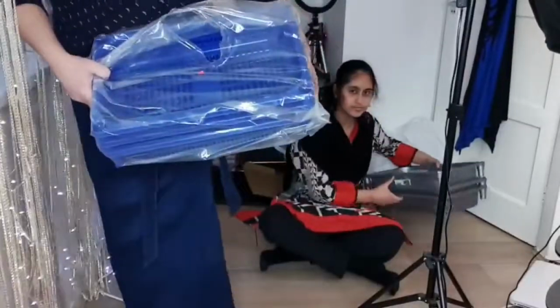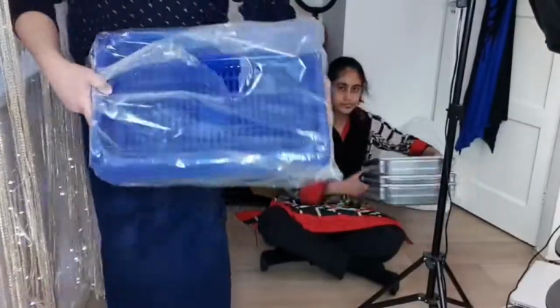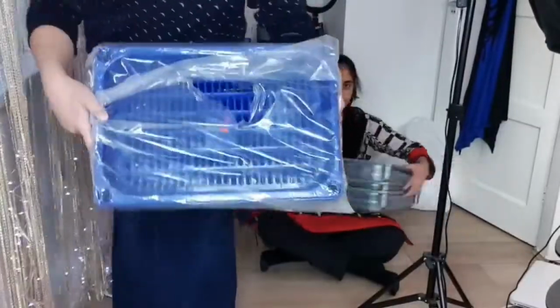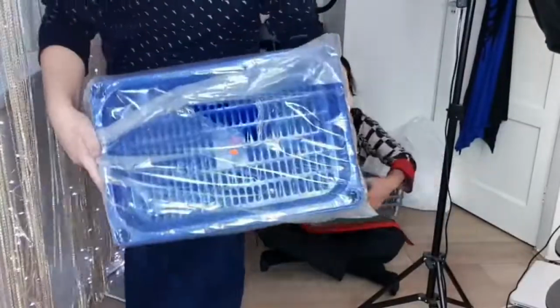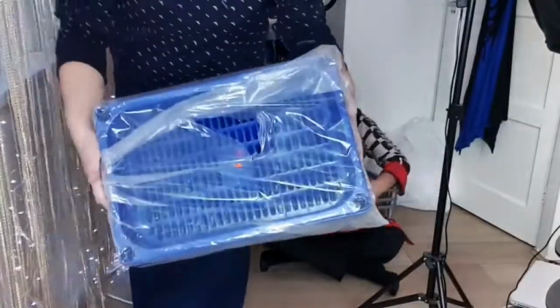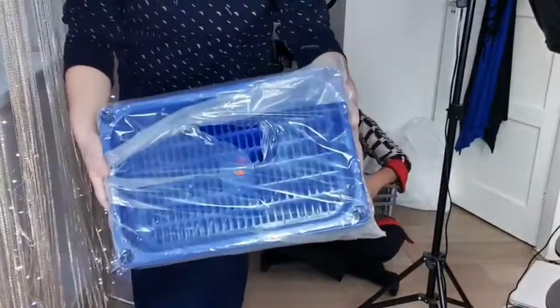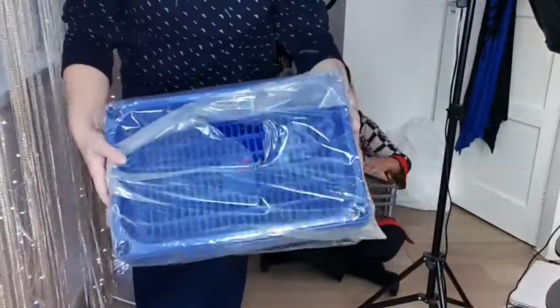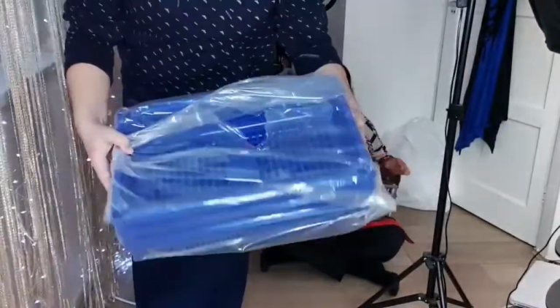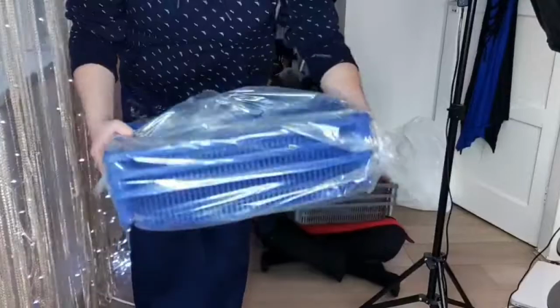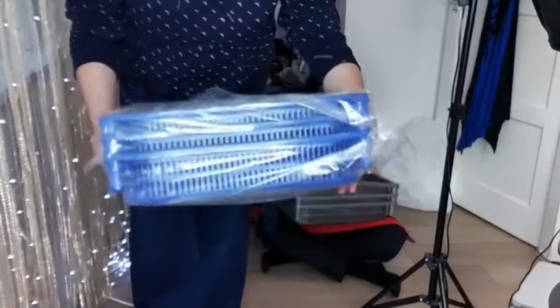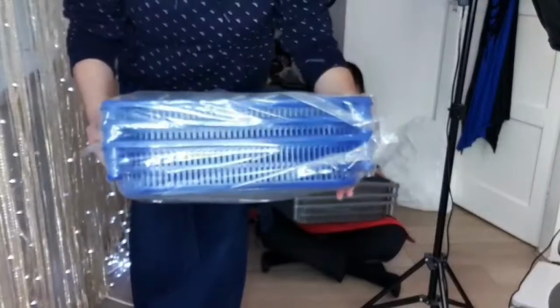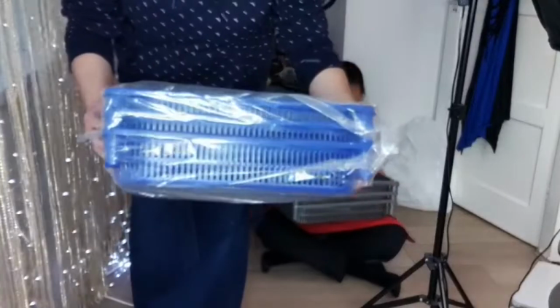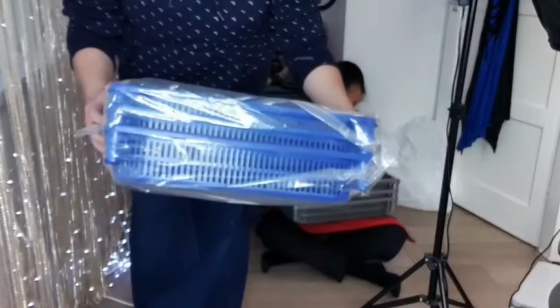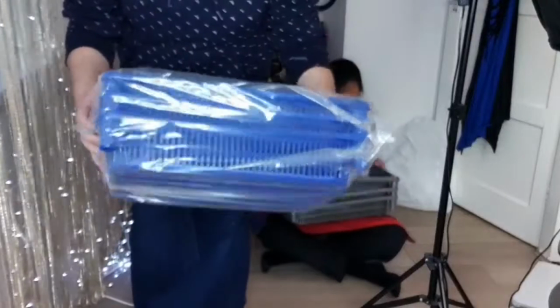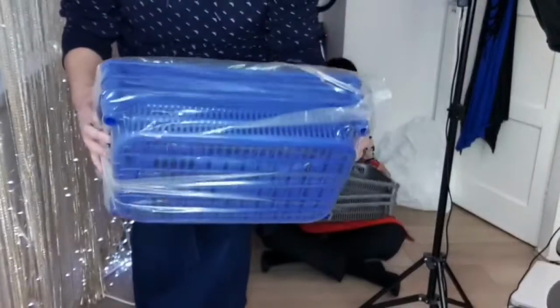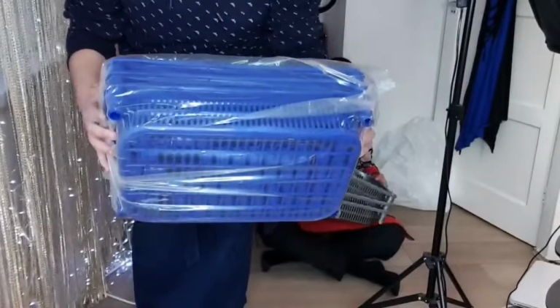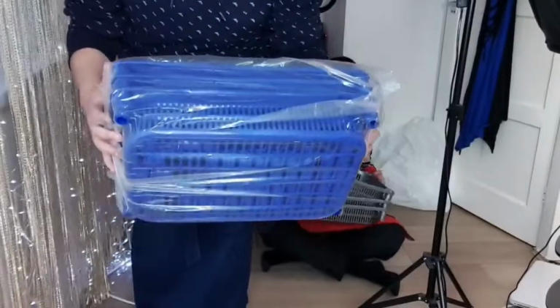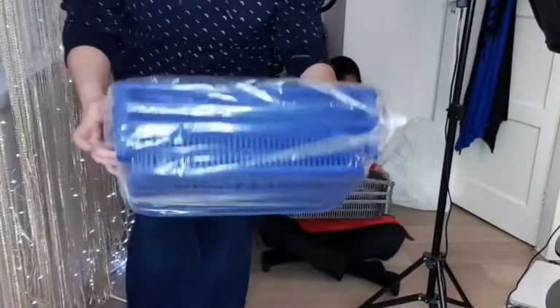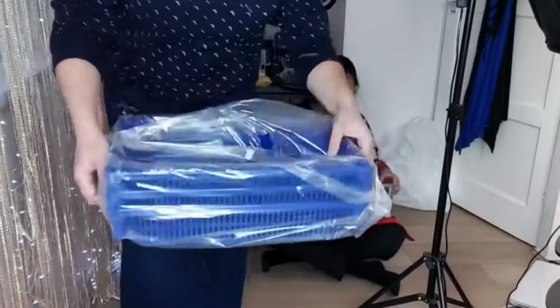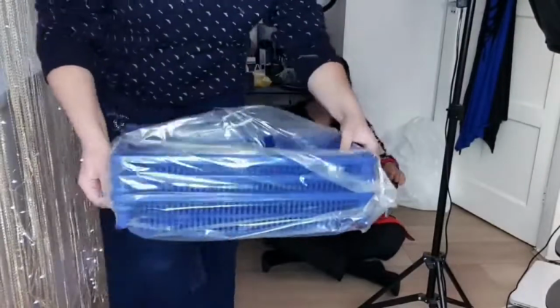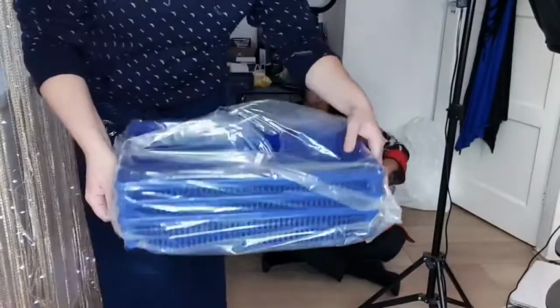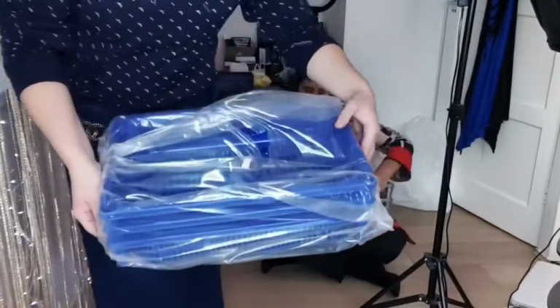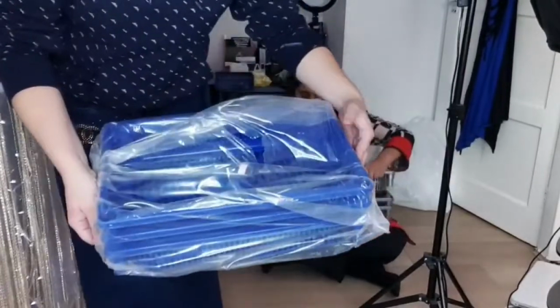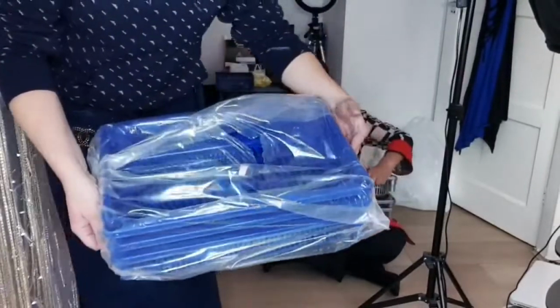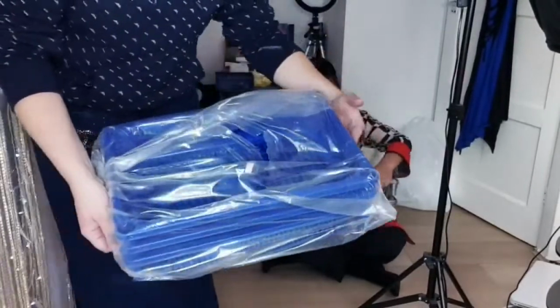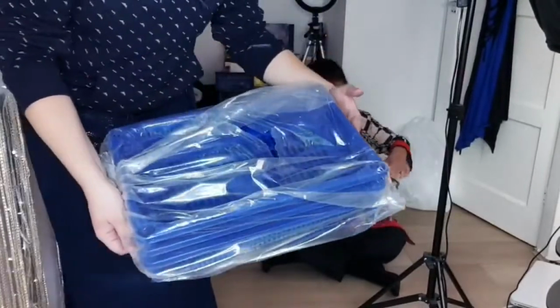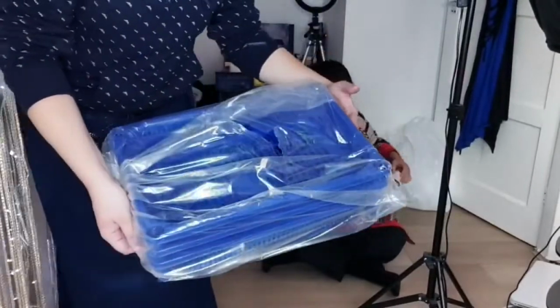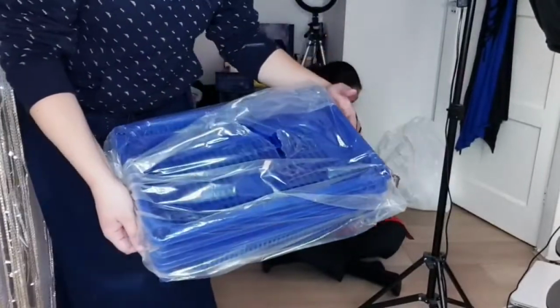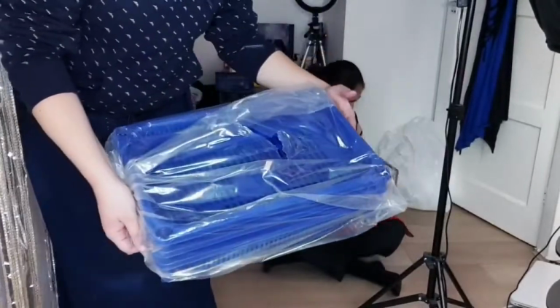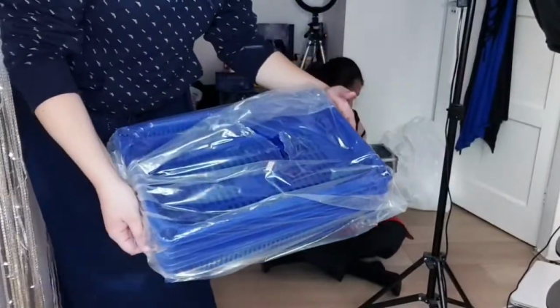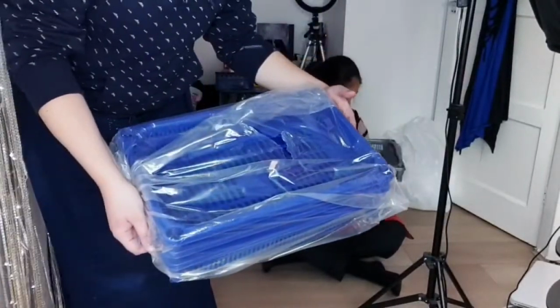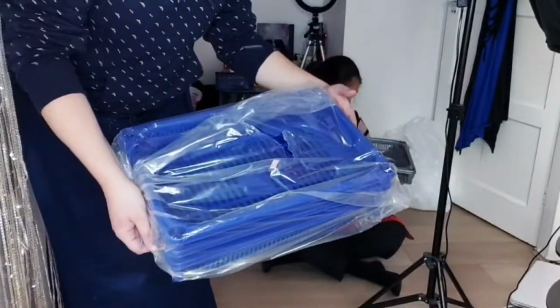So these are the boxes that we have — this is basically like what you can call a kitchen storage thing.